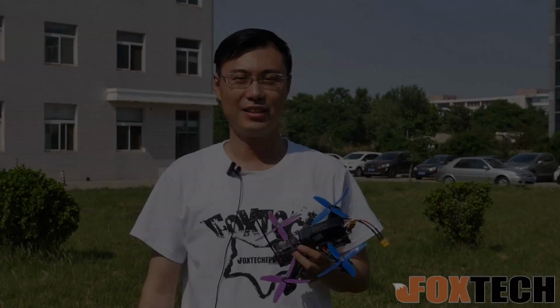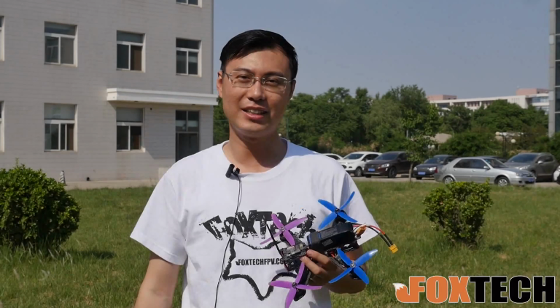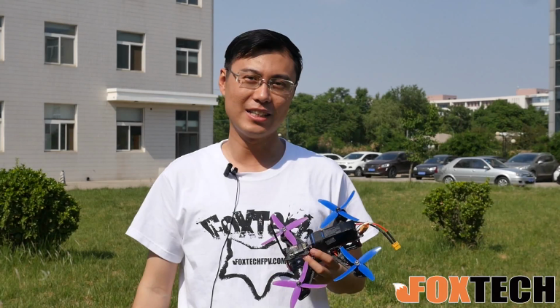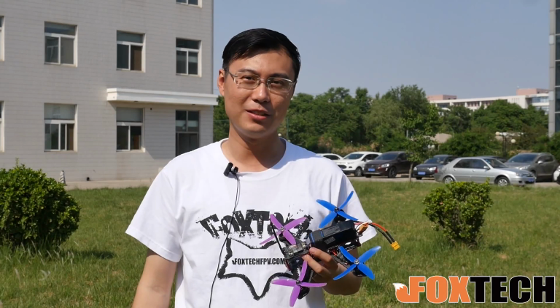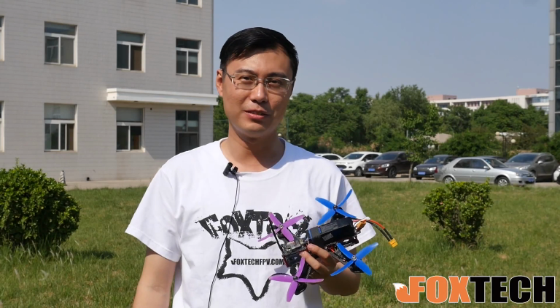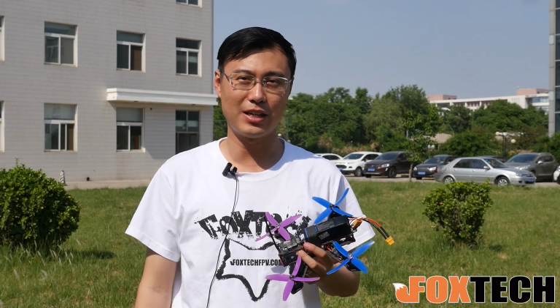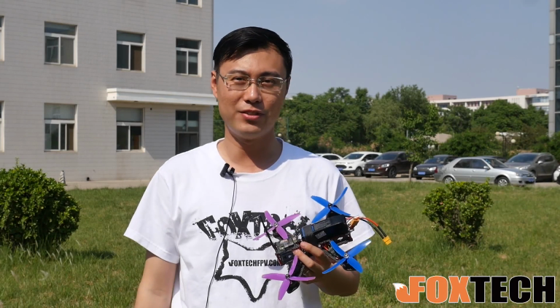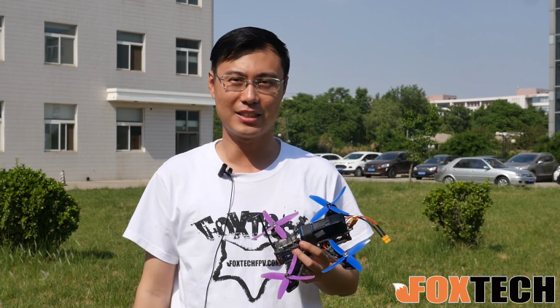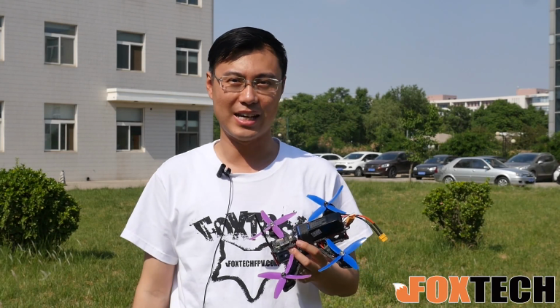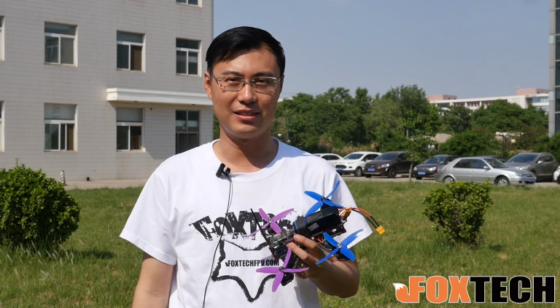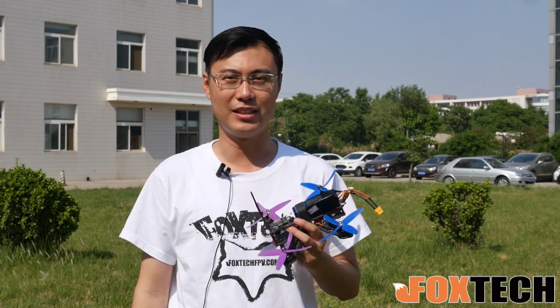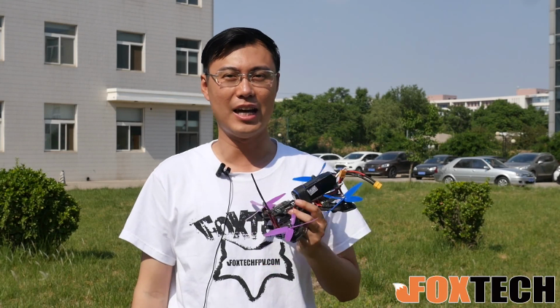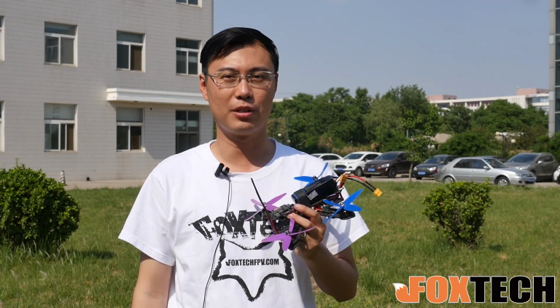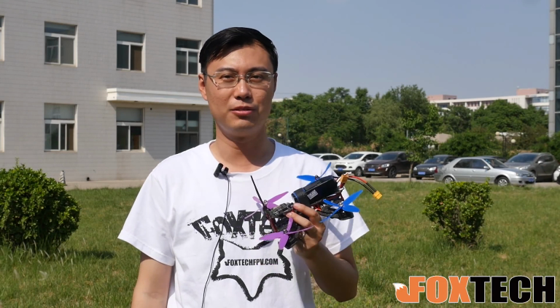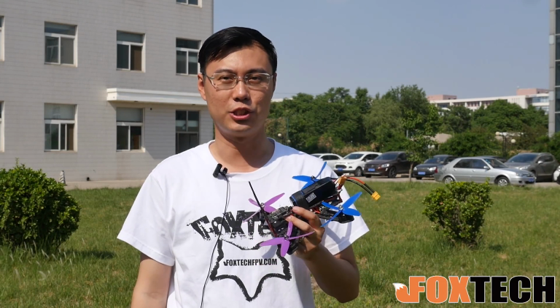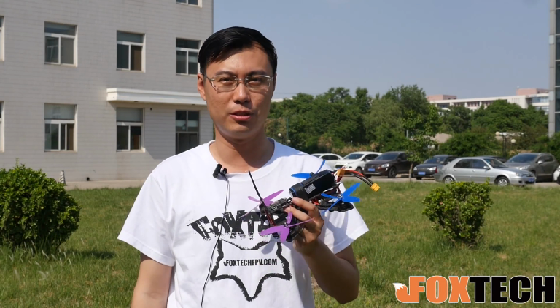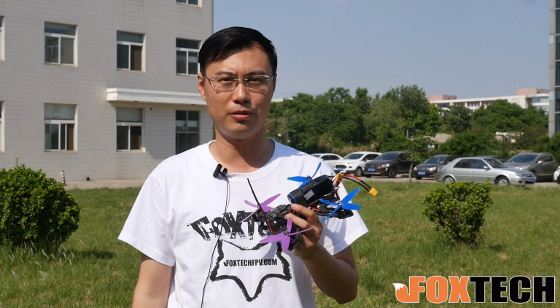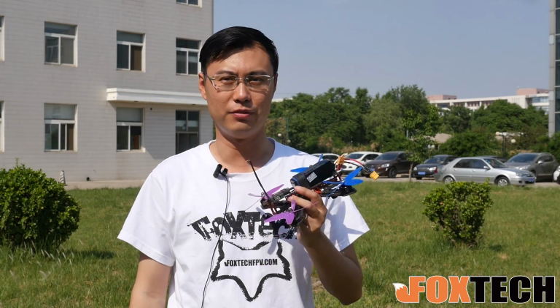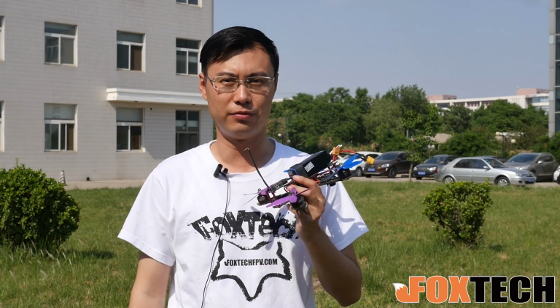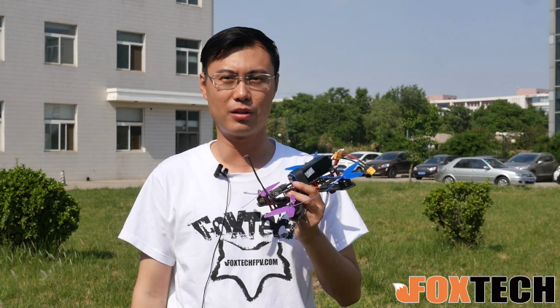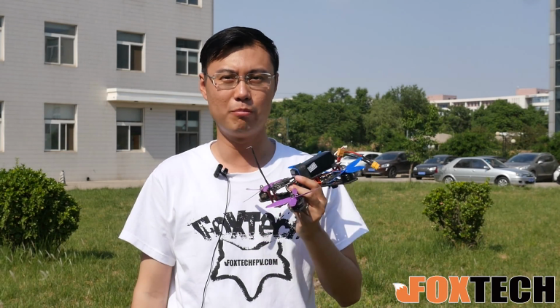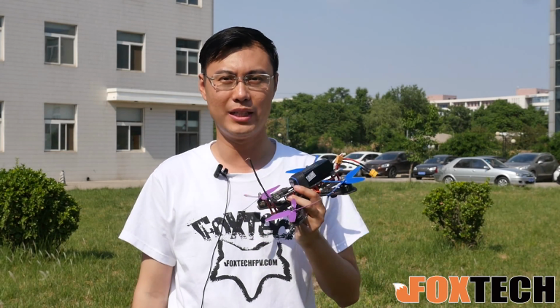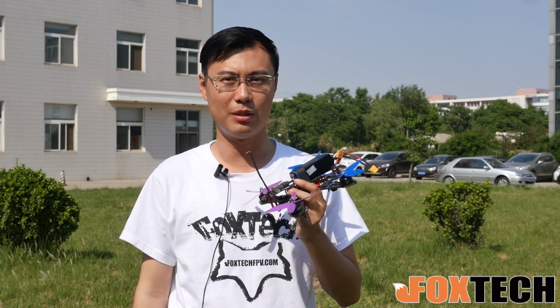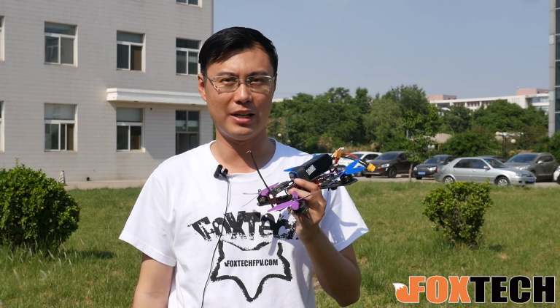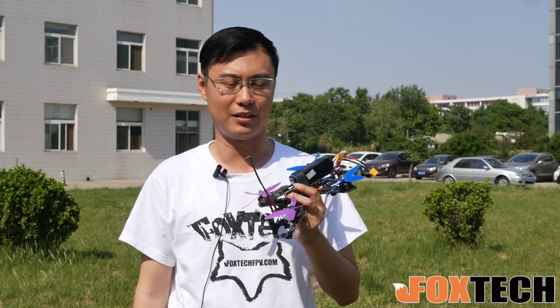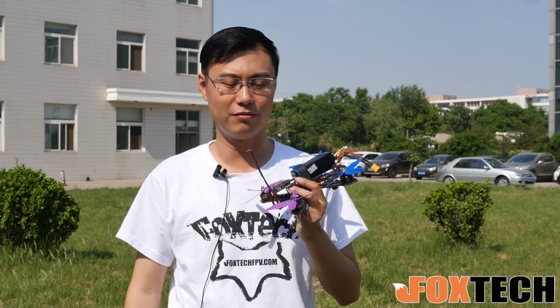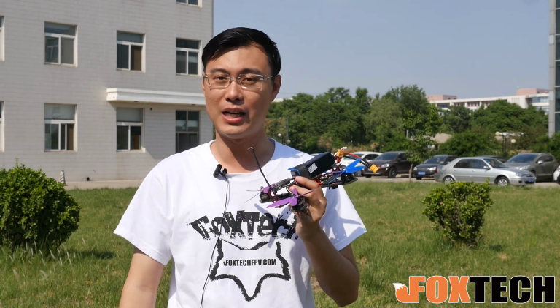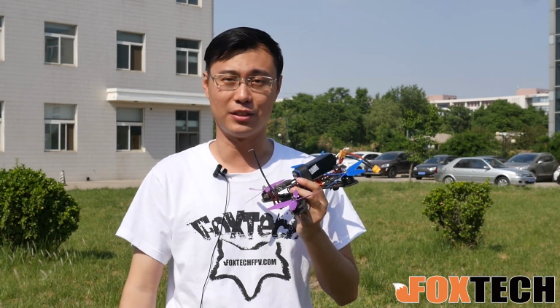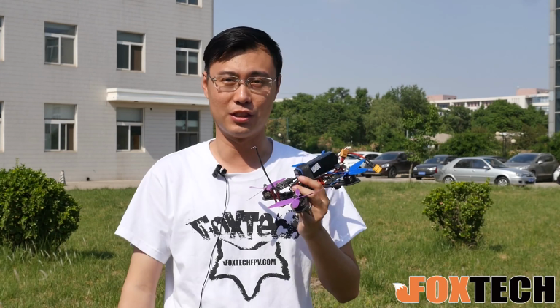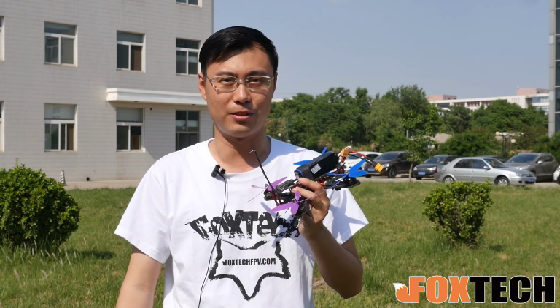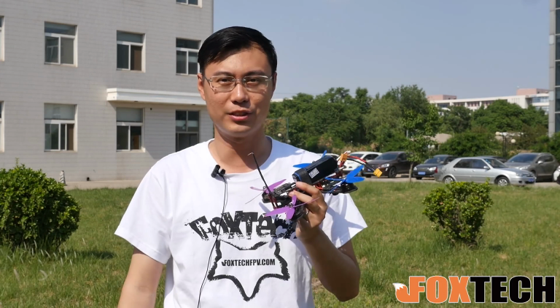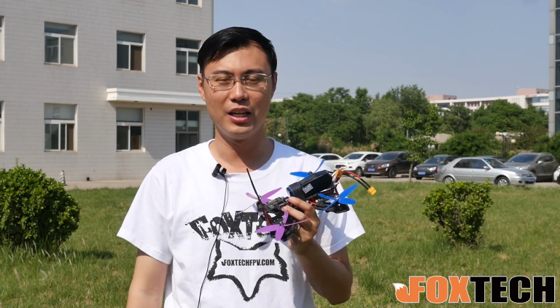Hi guys, Rufan on FoxTech. Today I'm going to show you the 4-blade propeller, 5-inch of course.